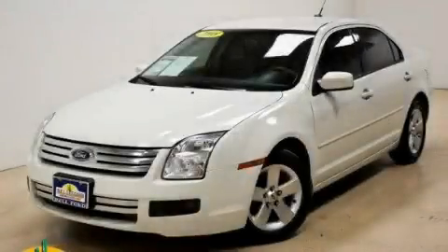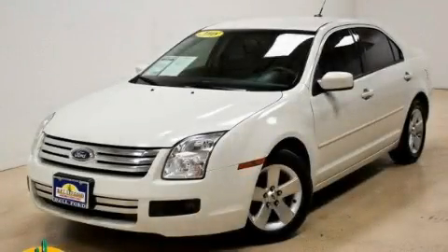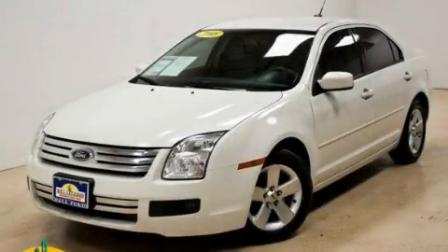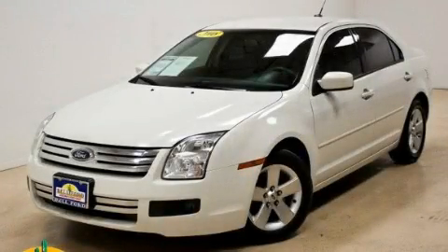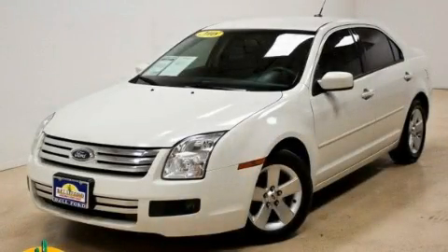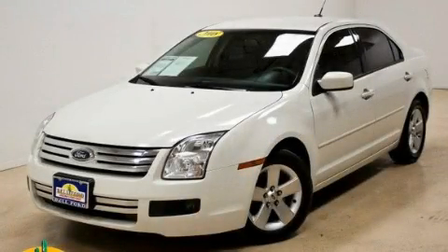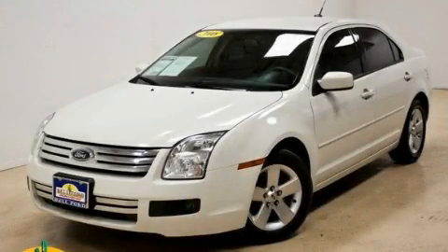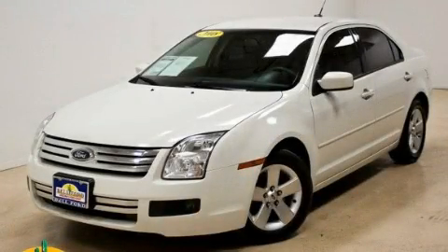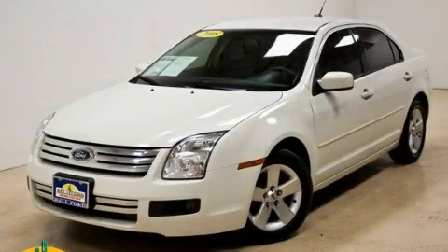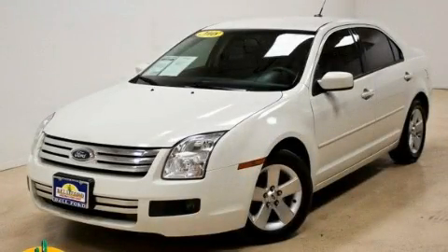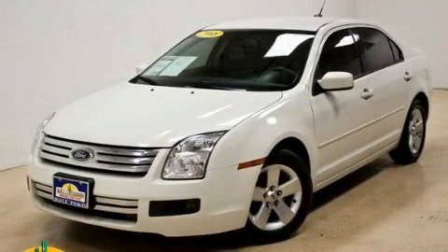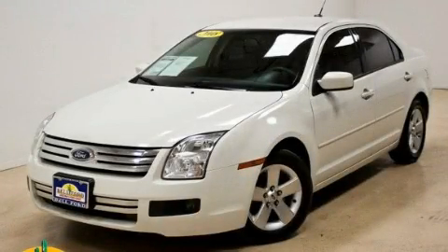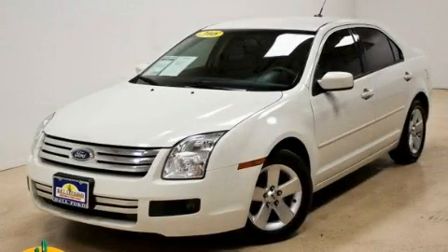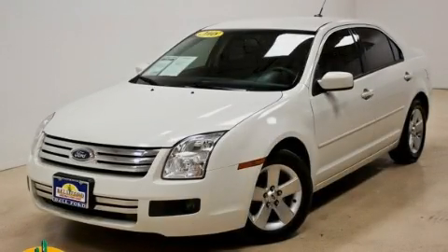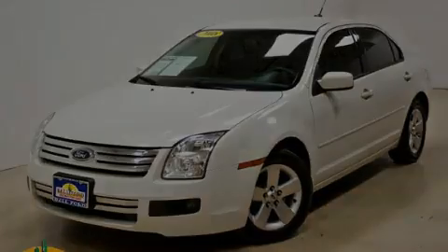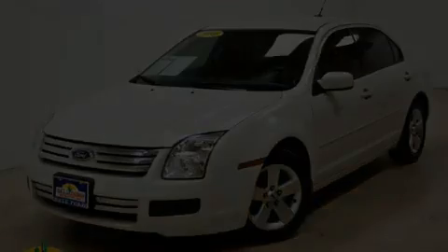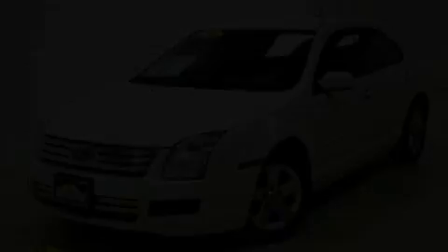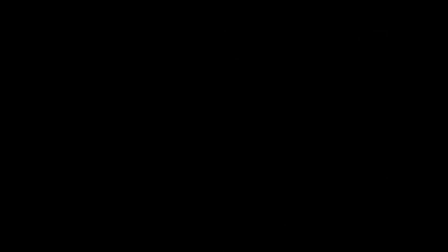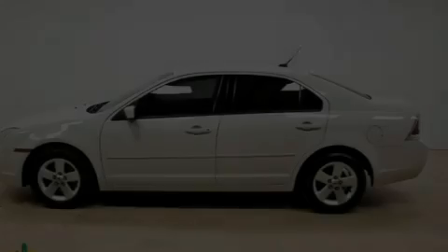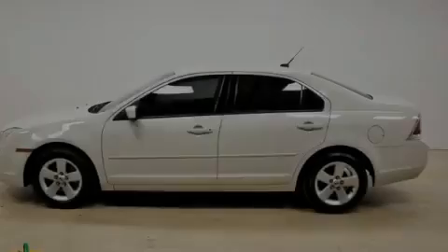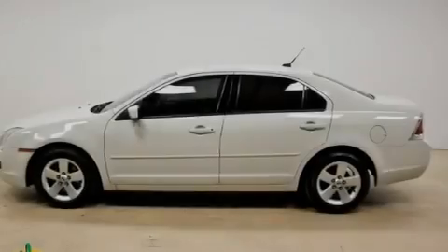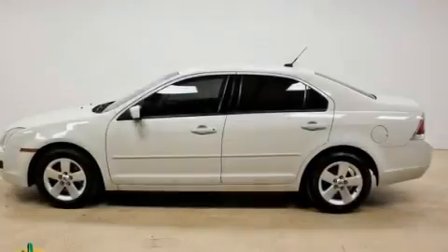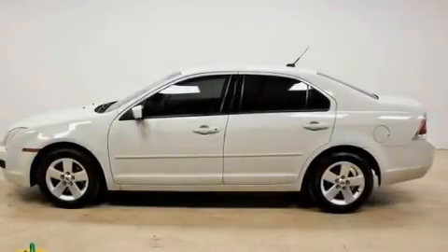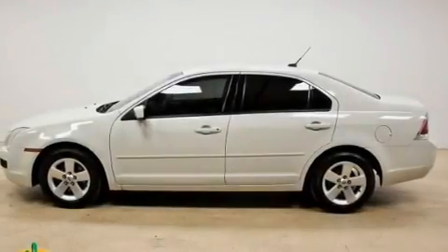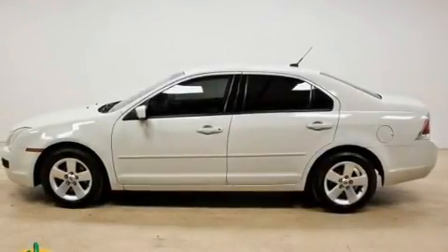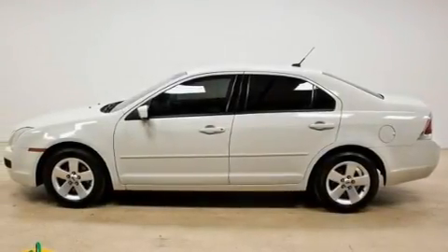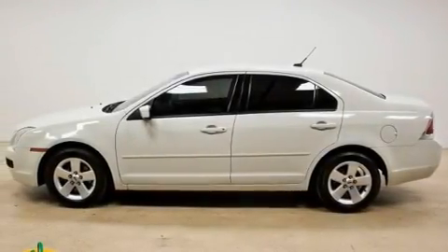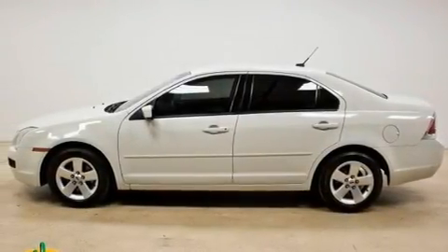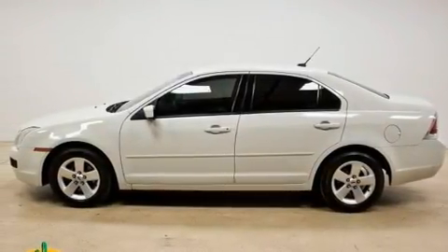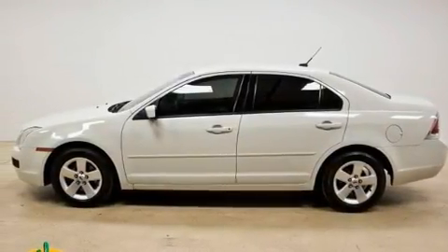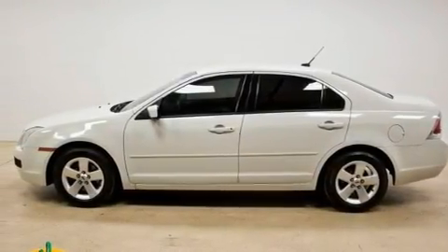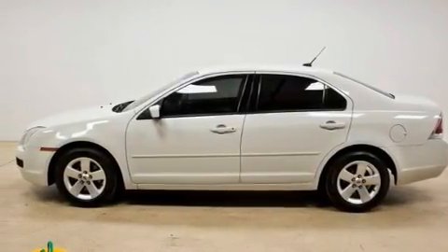This is a 2008 Ford Fusion. It has a 2.3-liter four-cylinder engine and an automatic transmission.